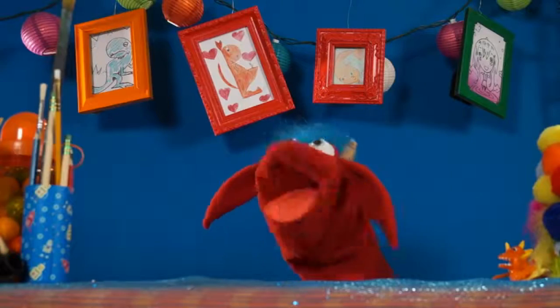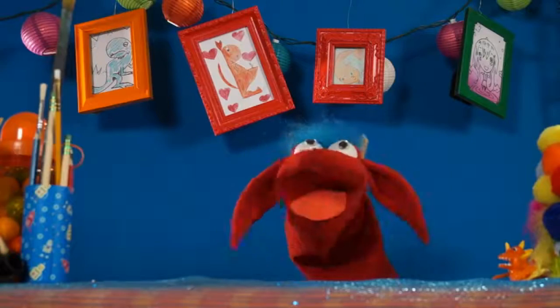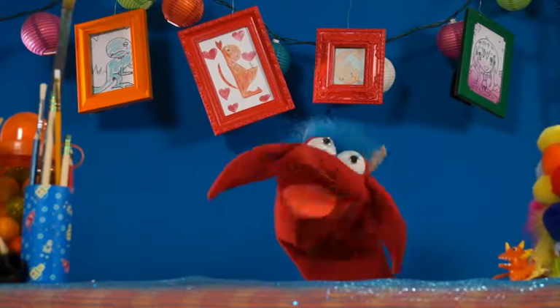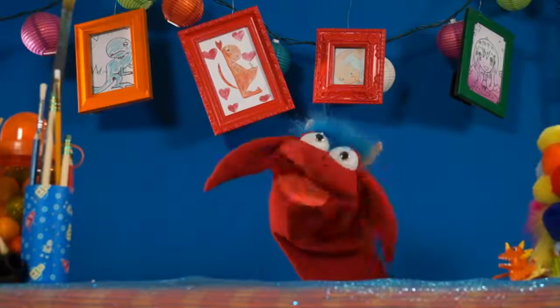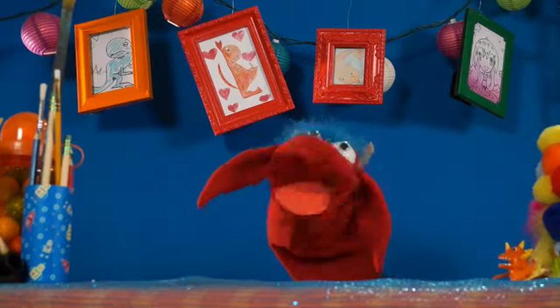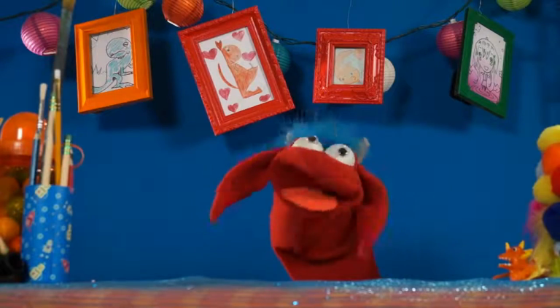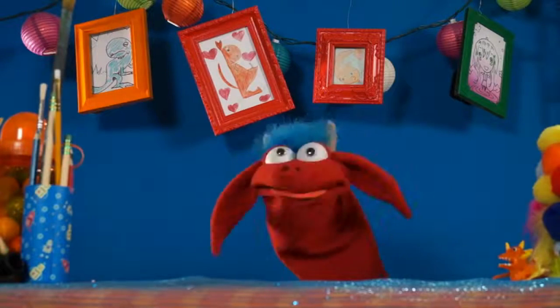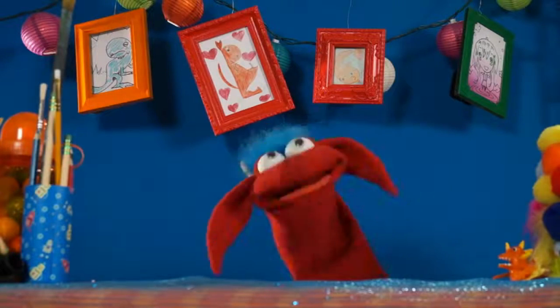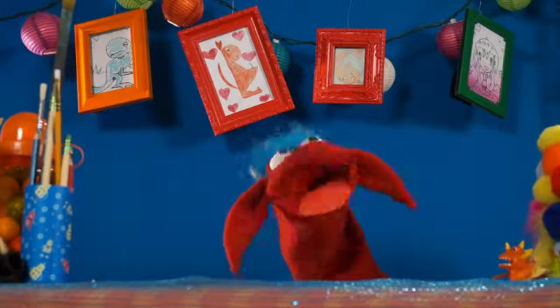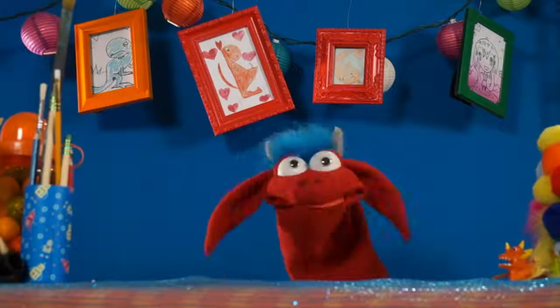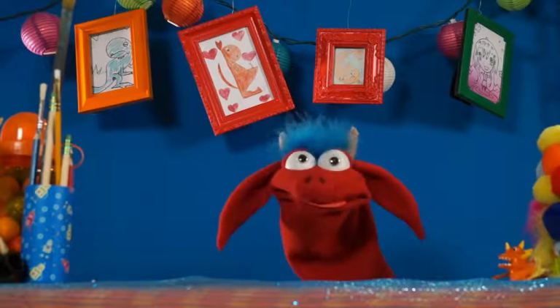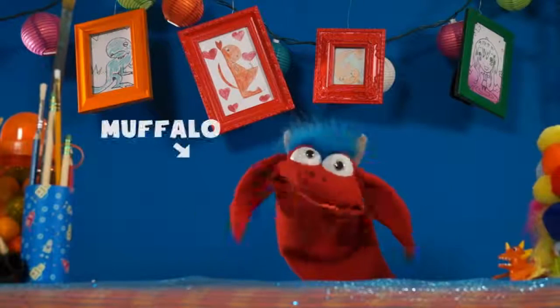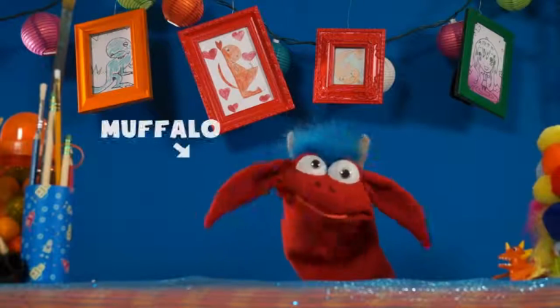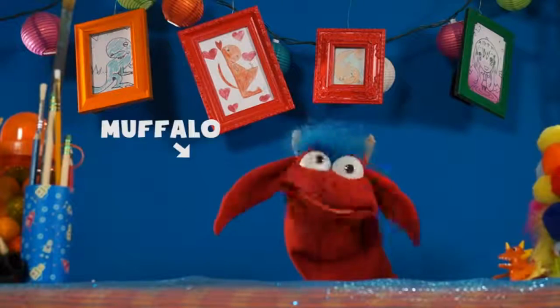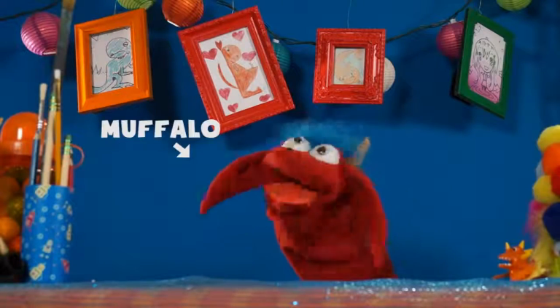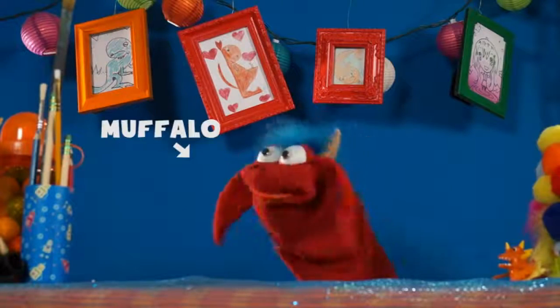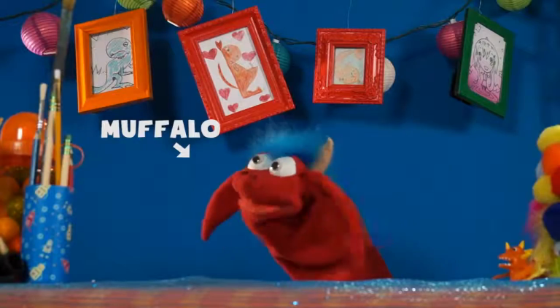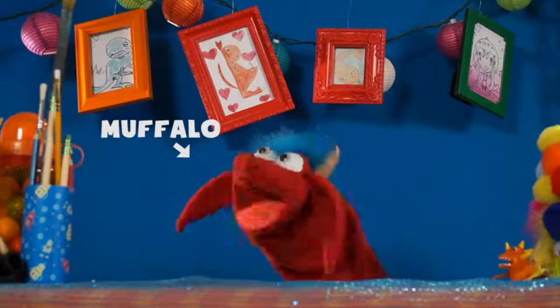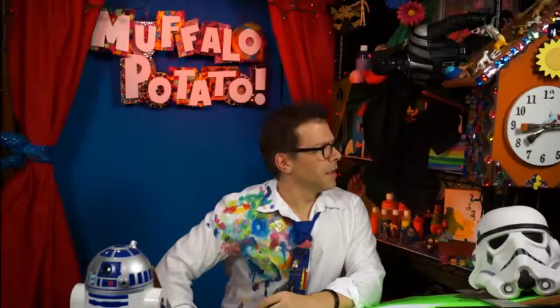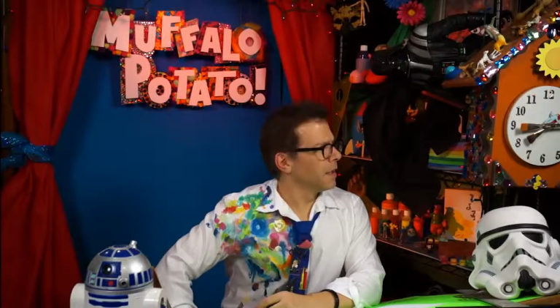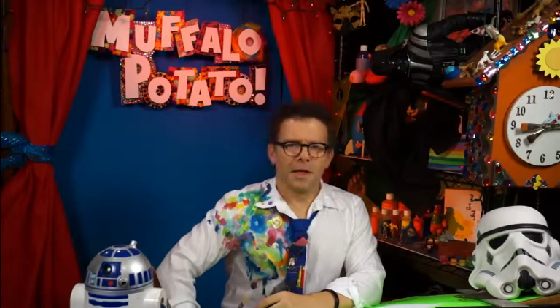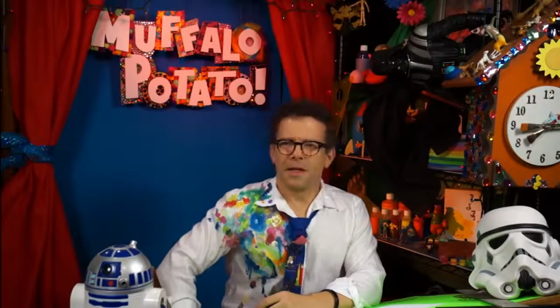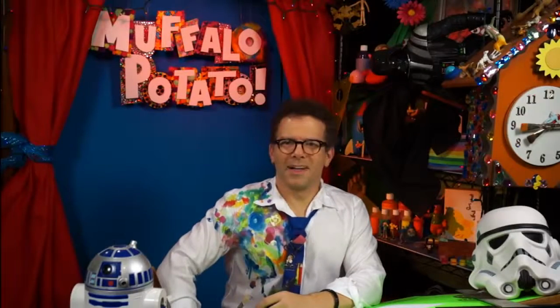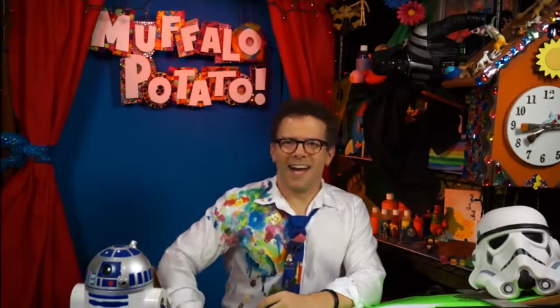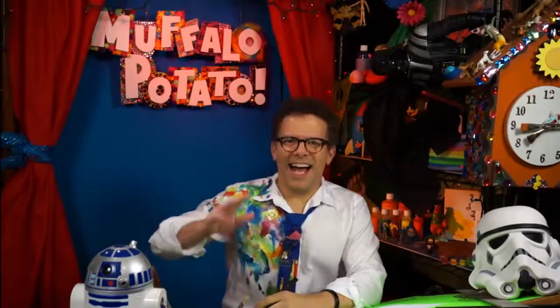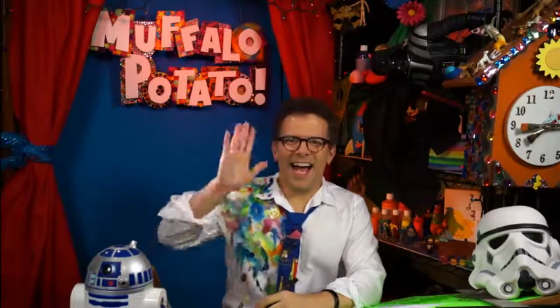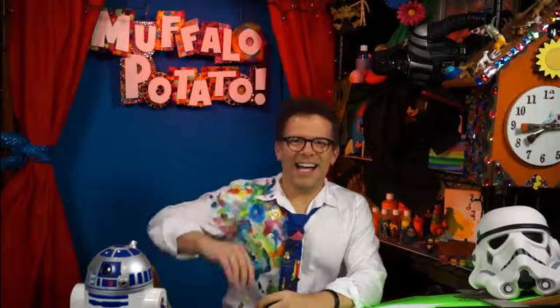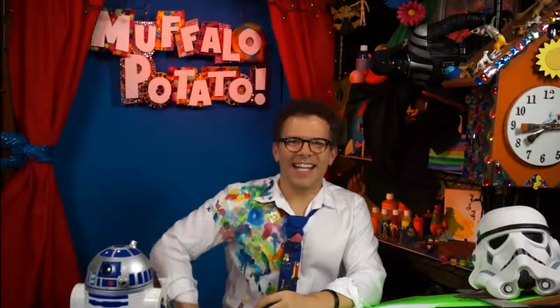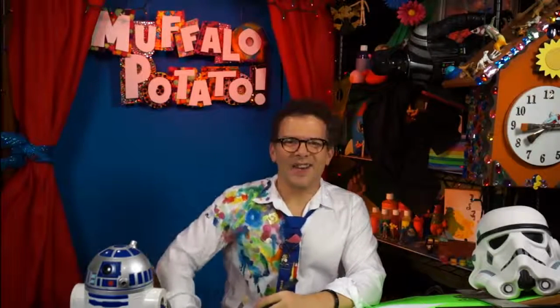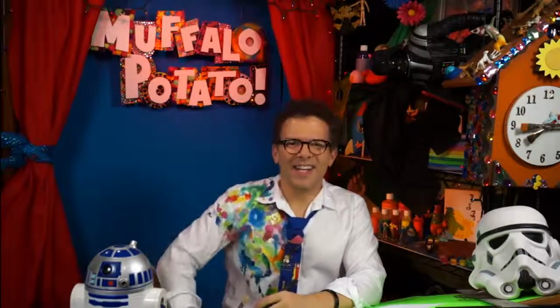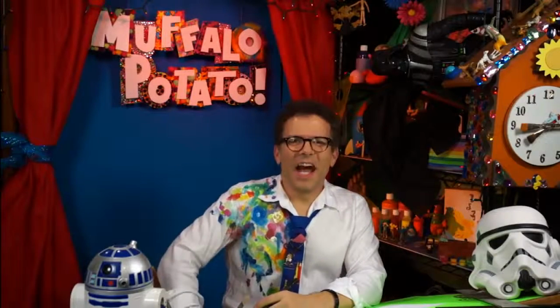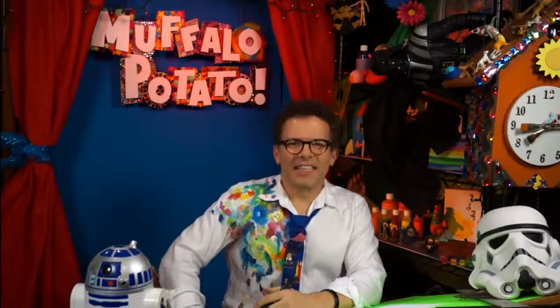Hi, welcome to Muffalo Potato. My name is Muffalo, John over there. How you doing, buddy? Hi, how you doing? Yeah!